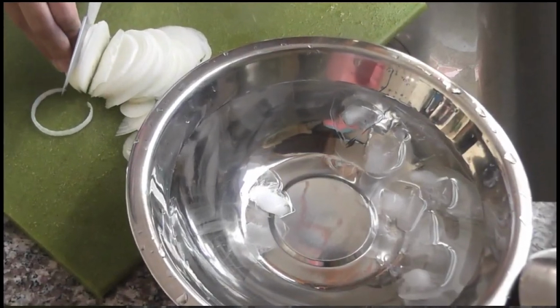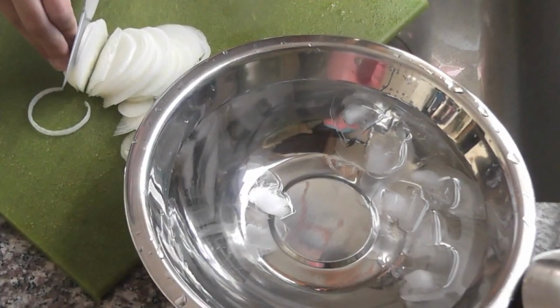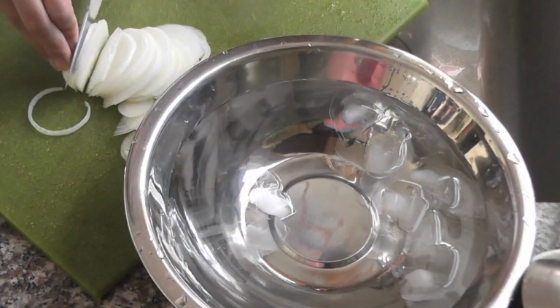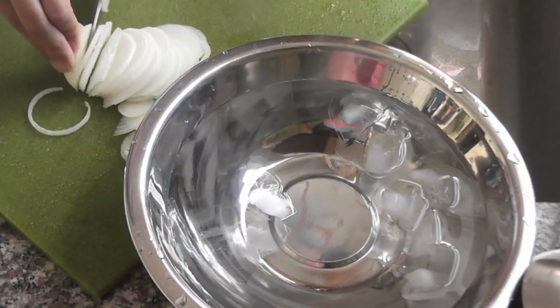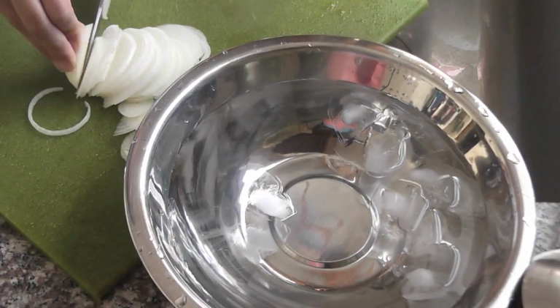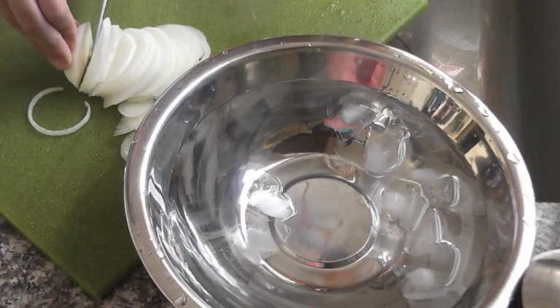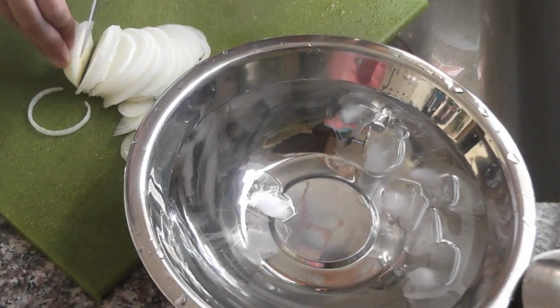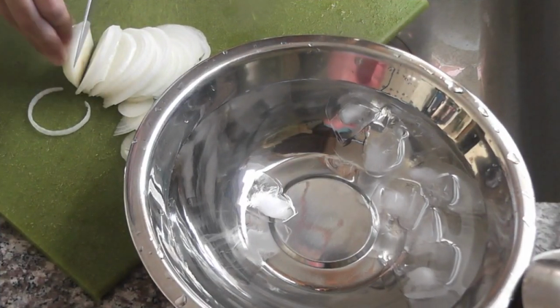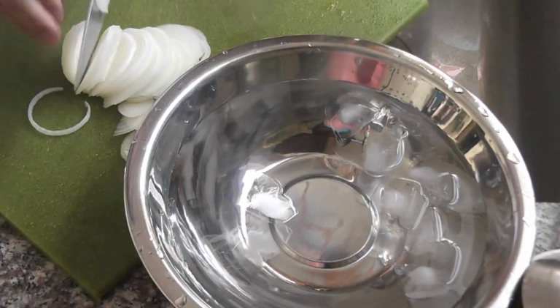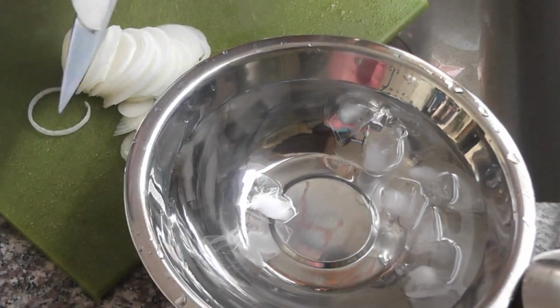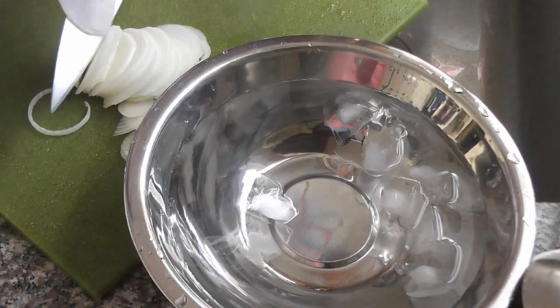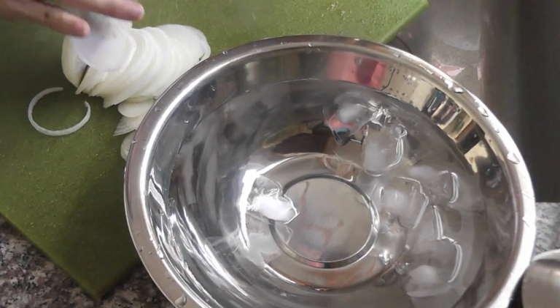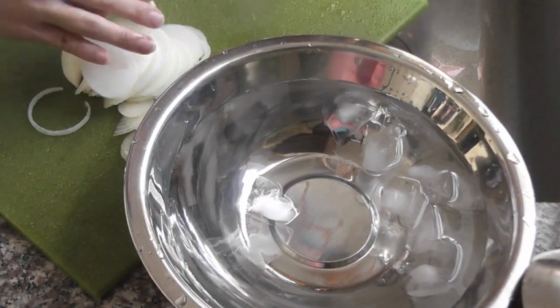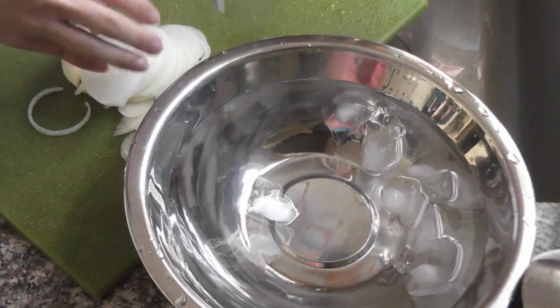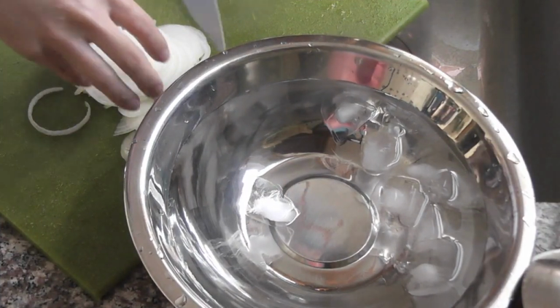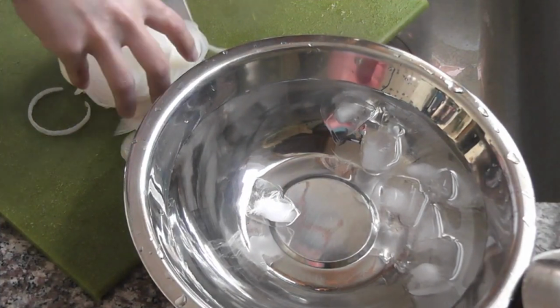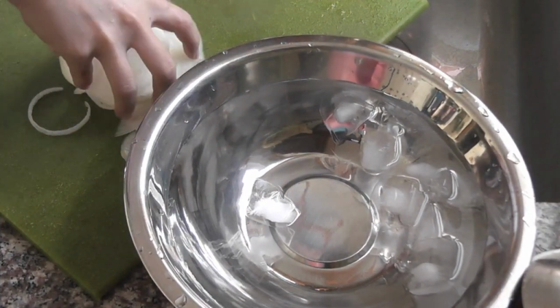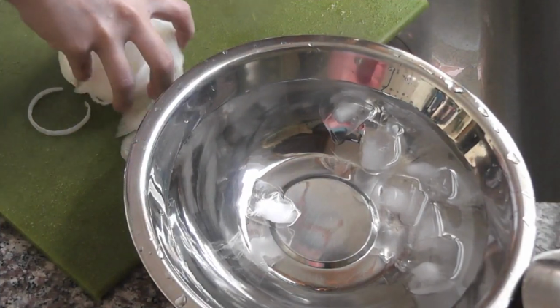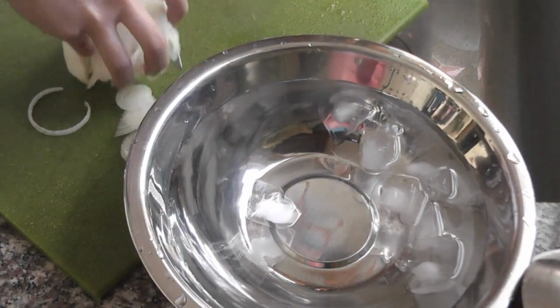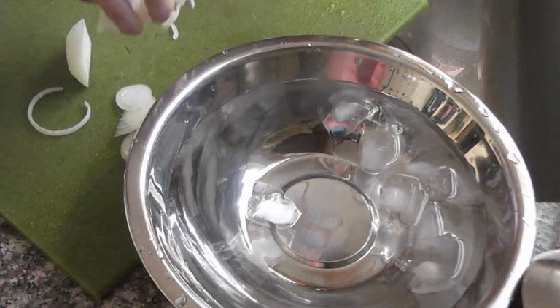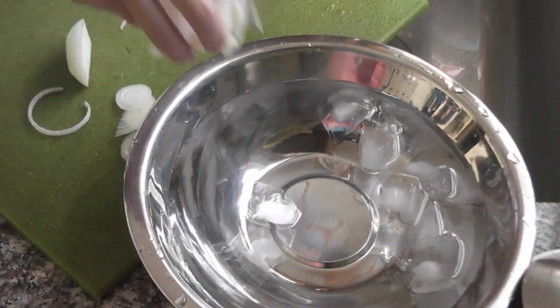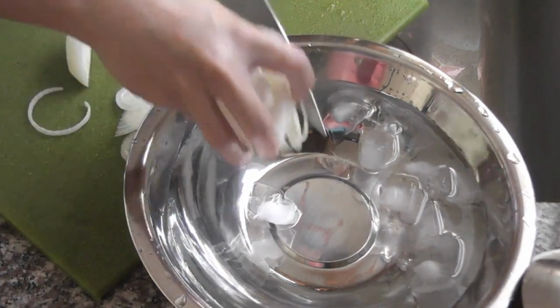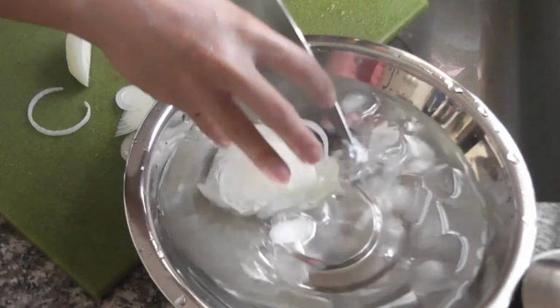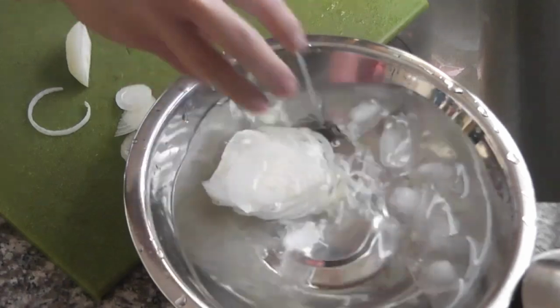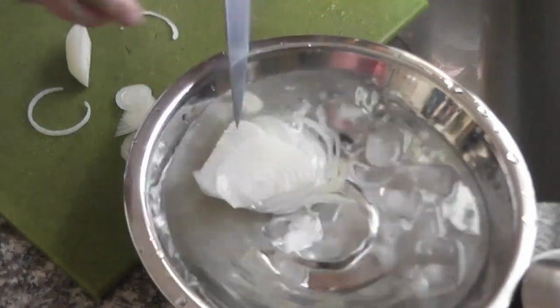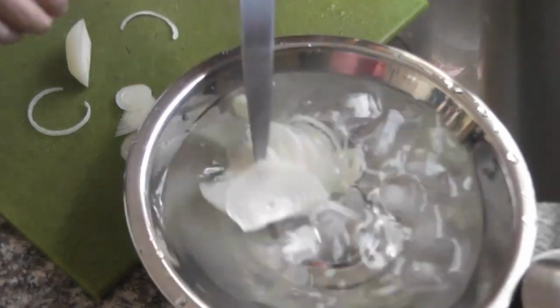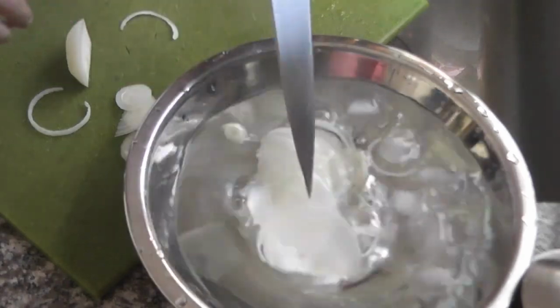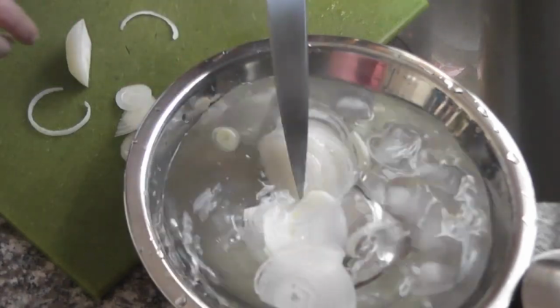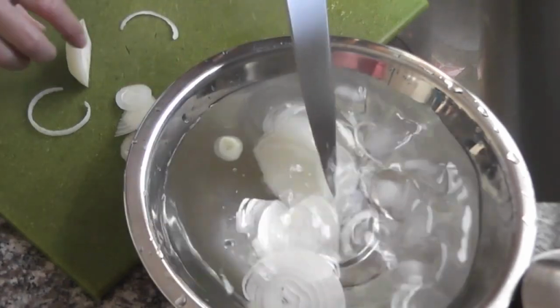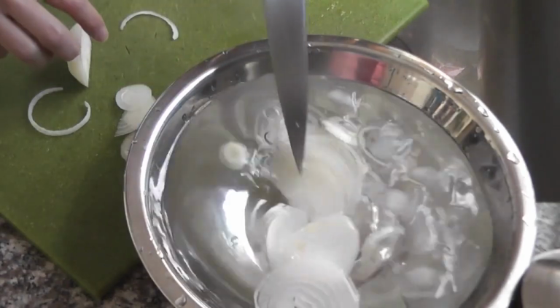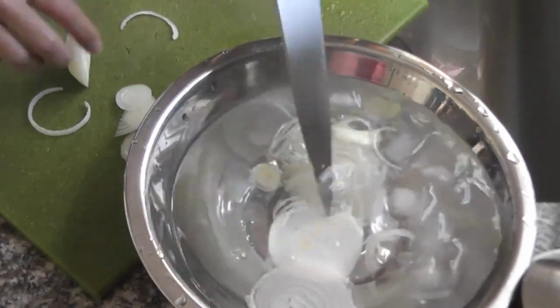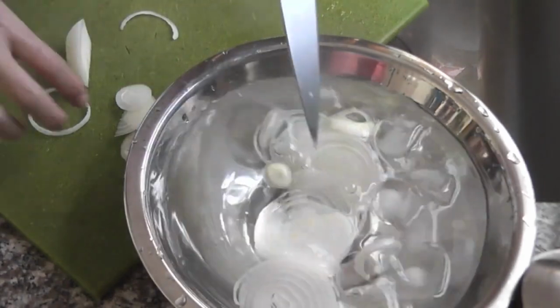Use one onion, thinly slice it, and put it in ice water to keep it crispy.